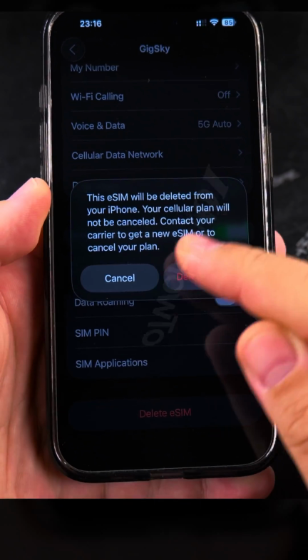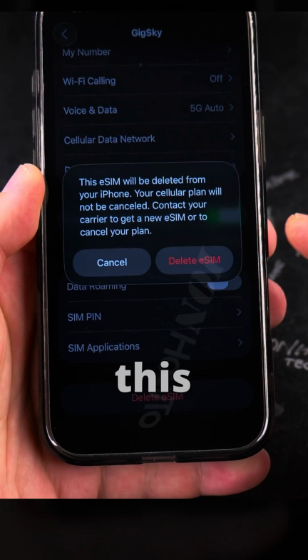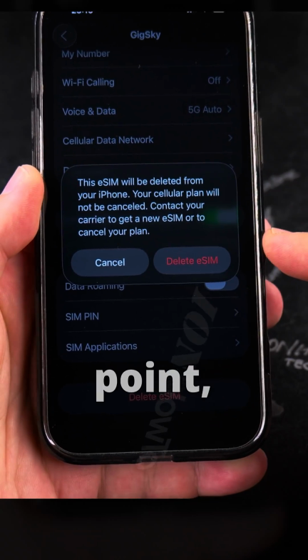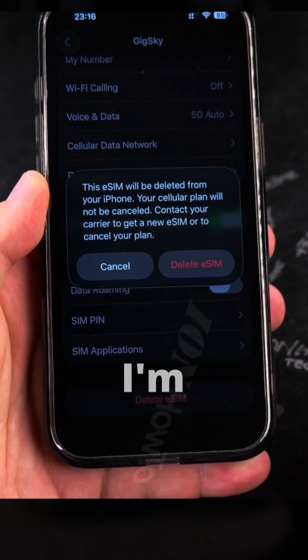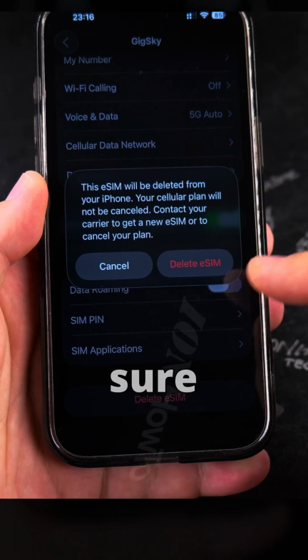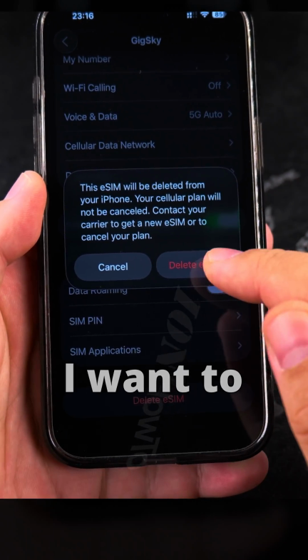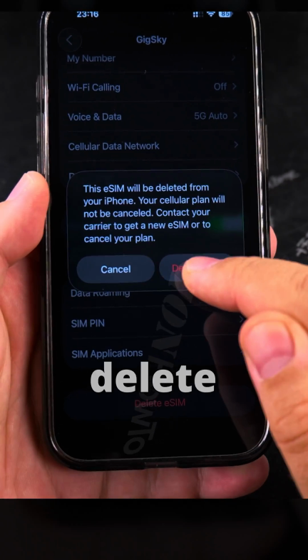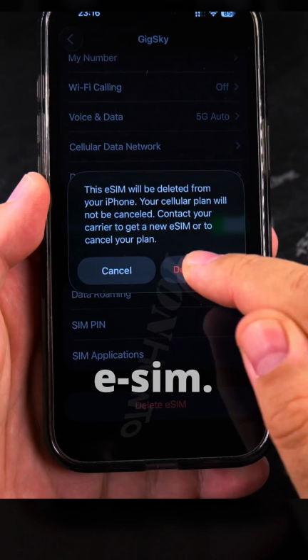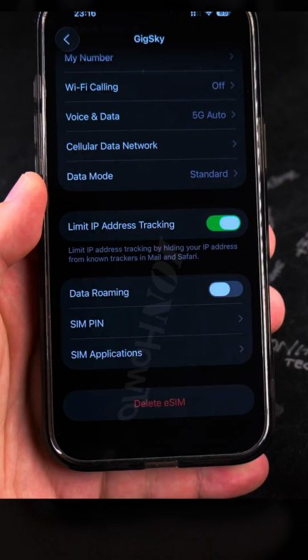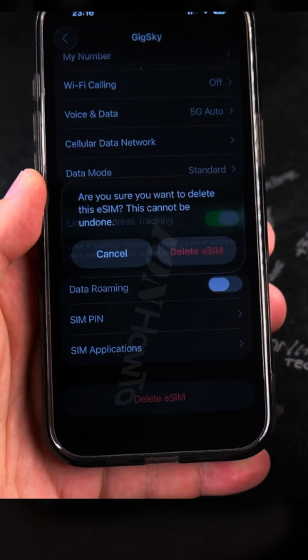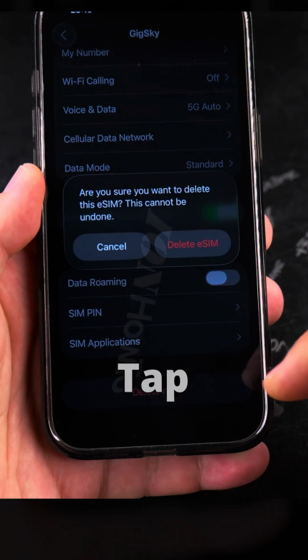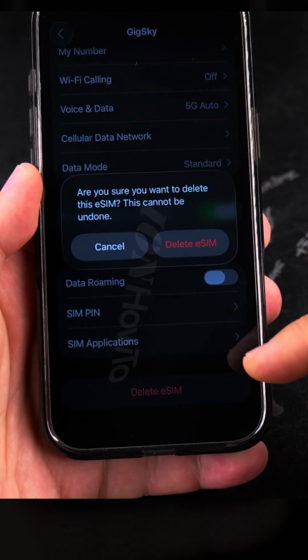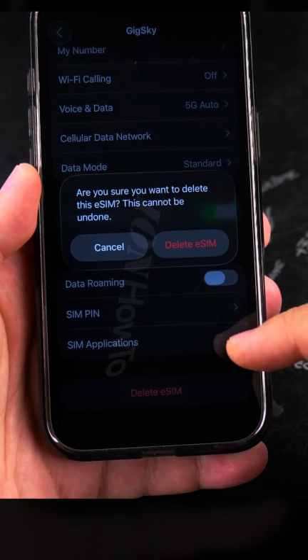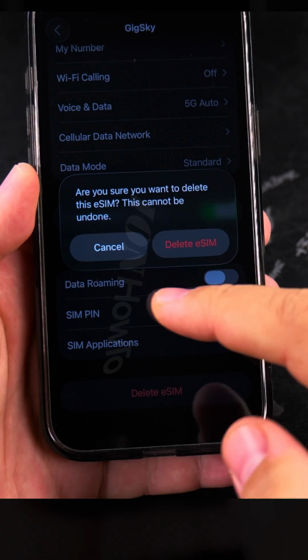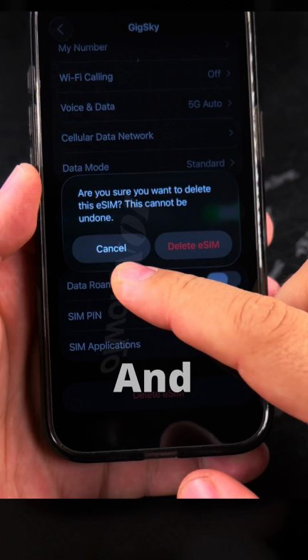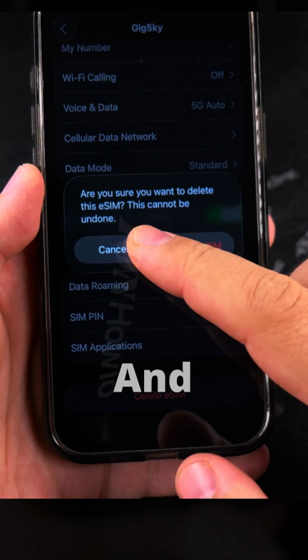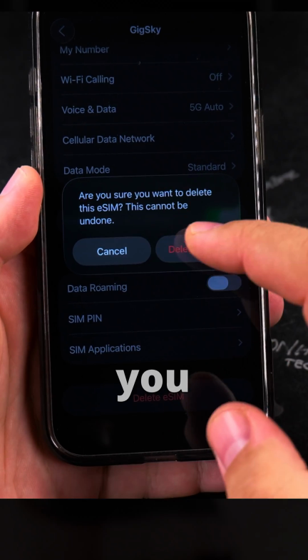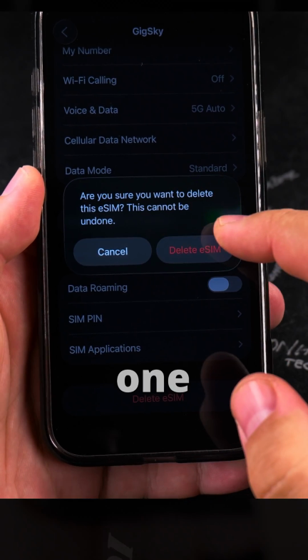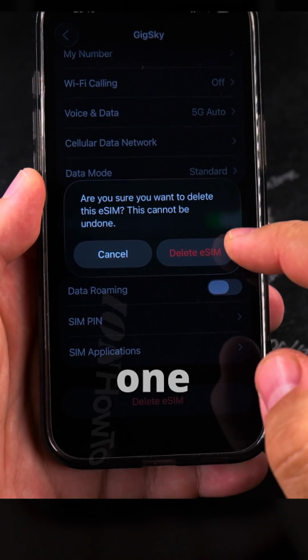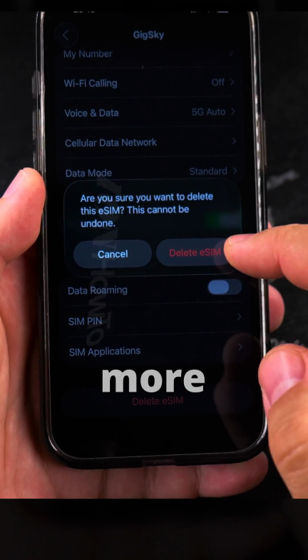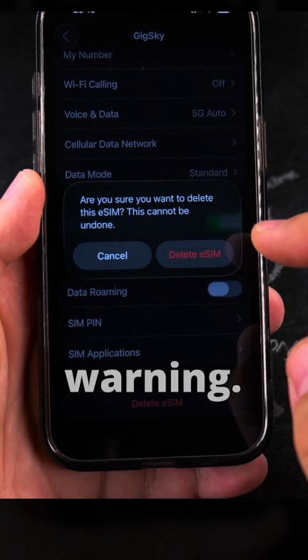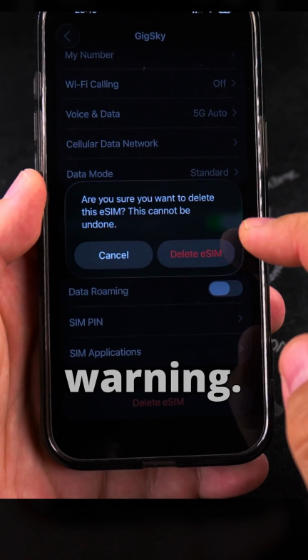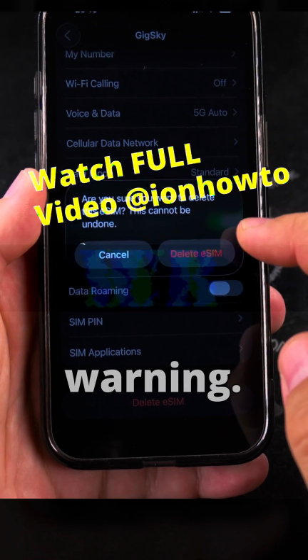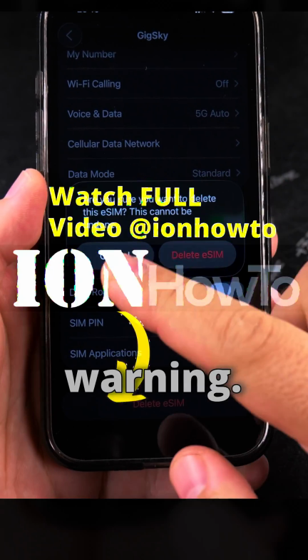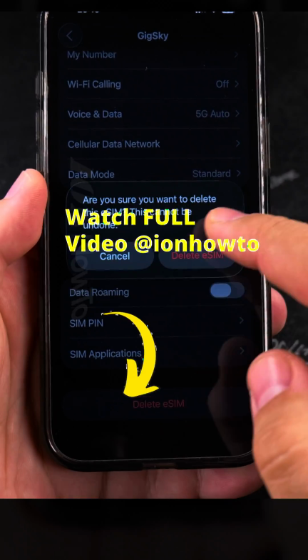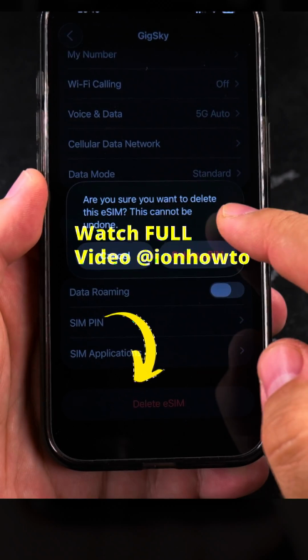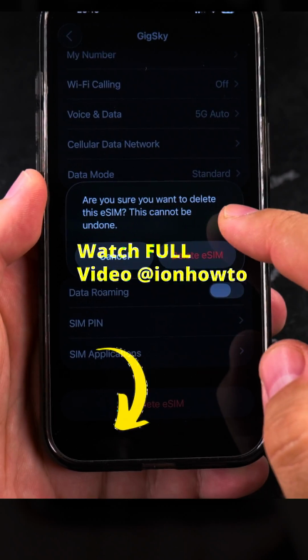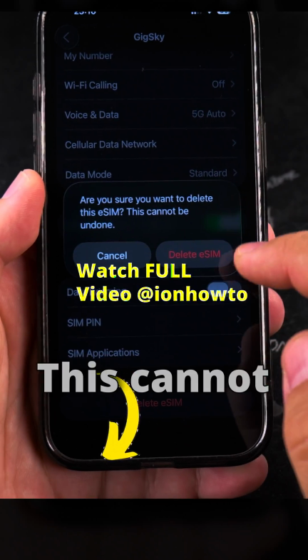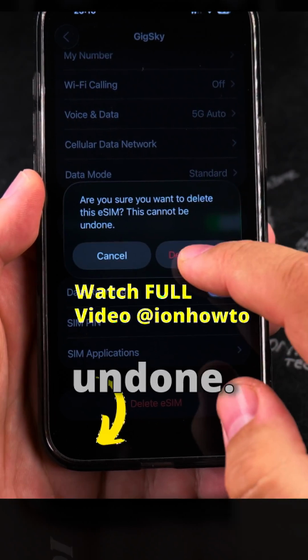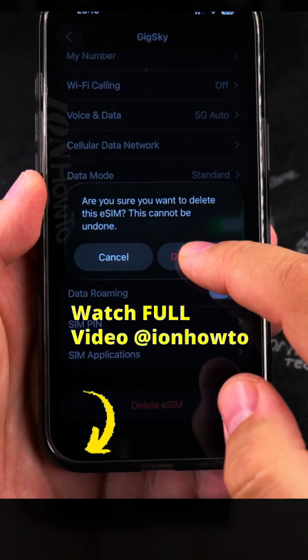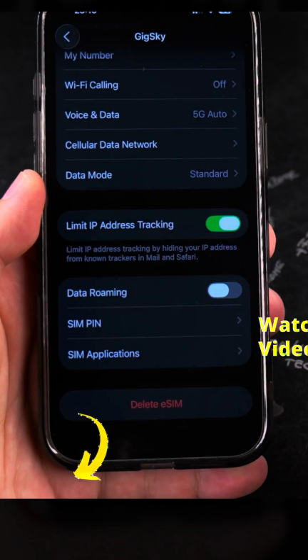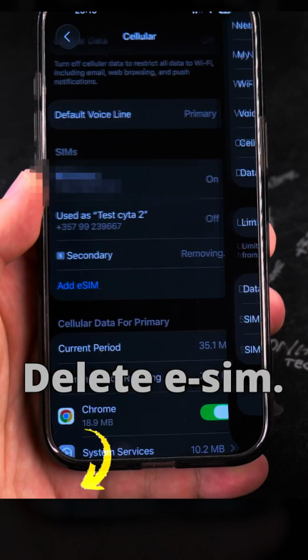At this point, I'm sure I want to delete the eSIM. Tap Delete, and you get one more warning — this cannot be undone. Delete eSIM.